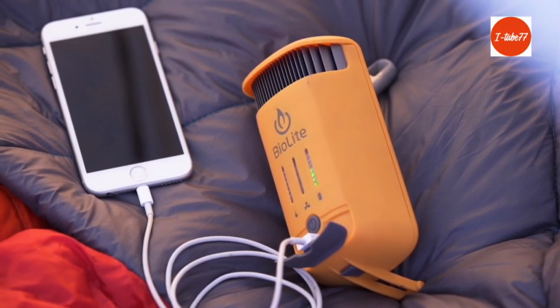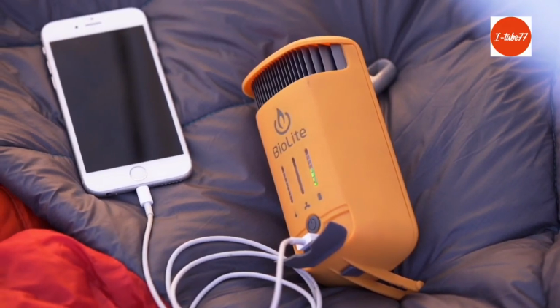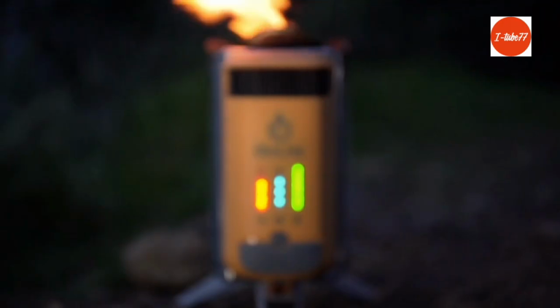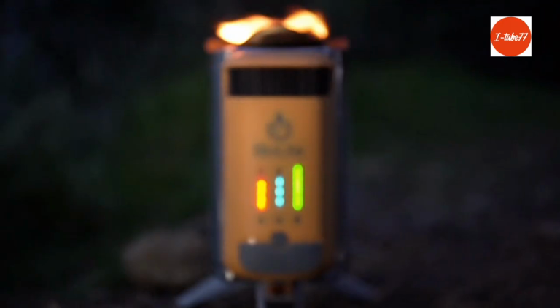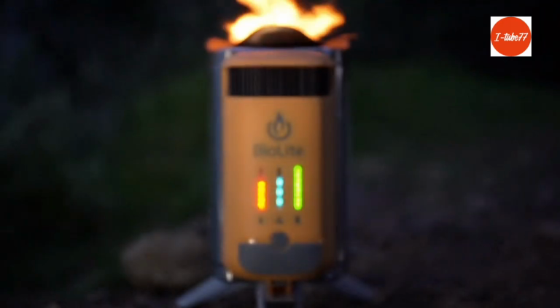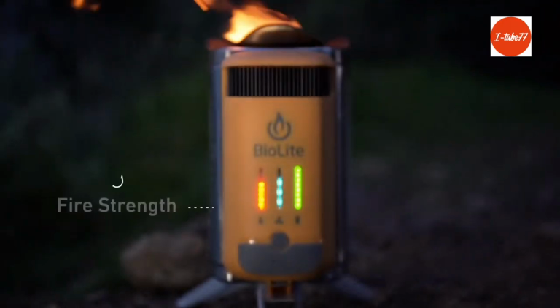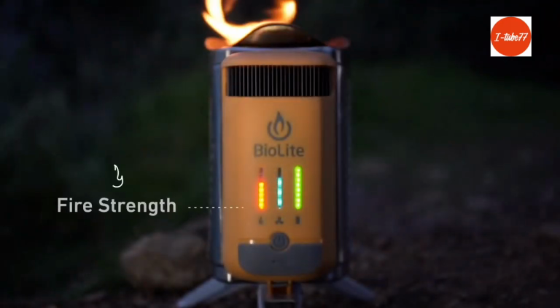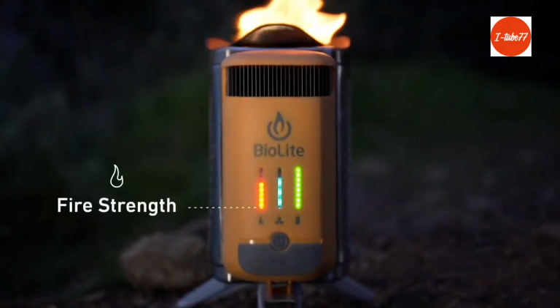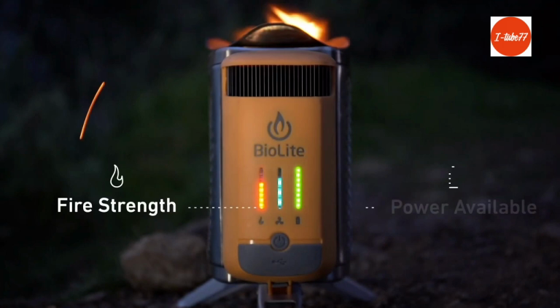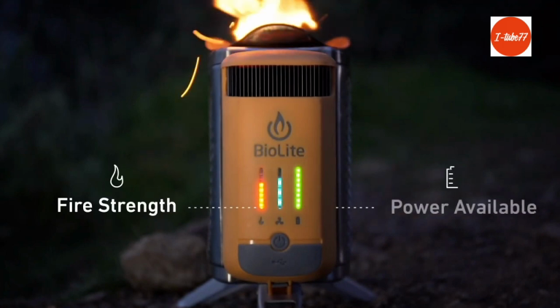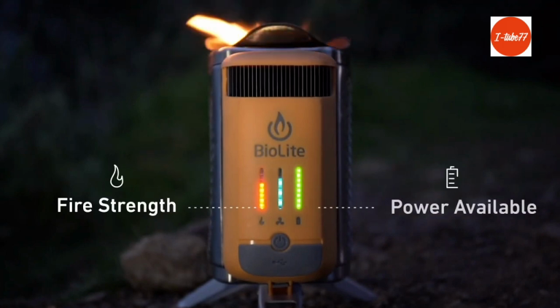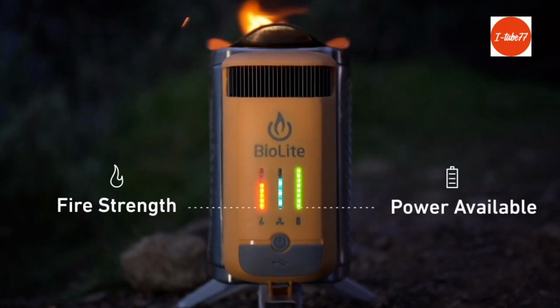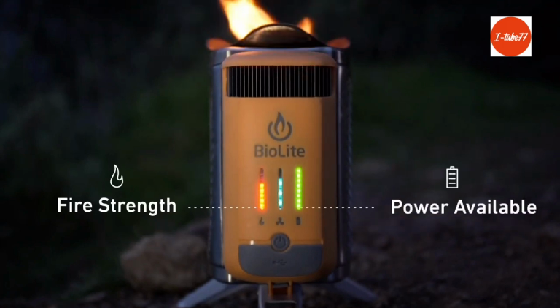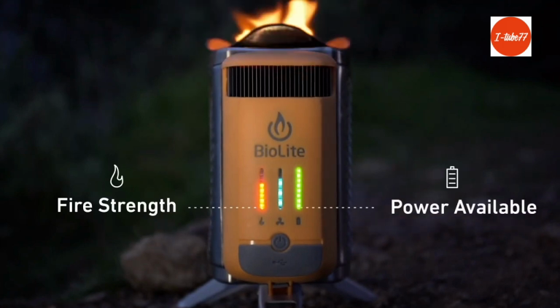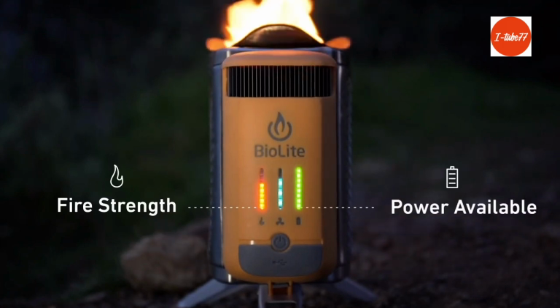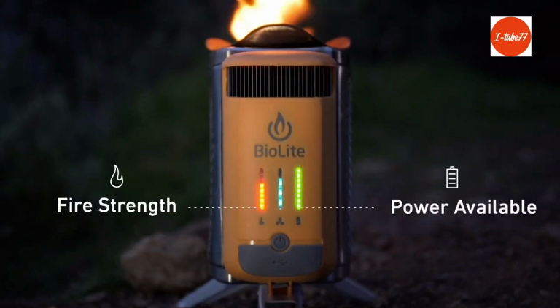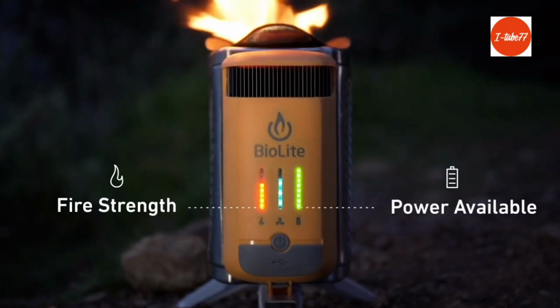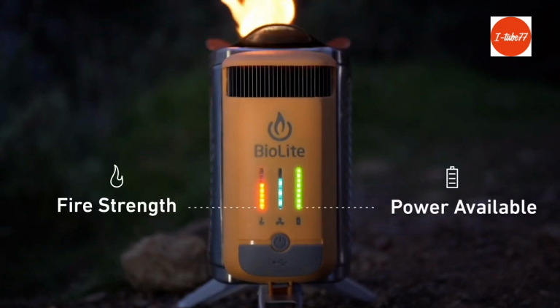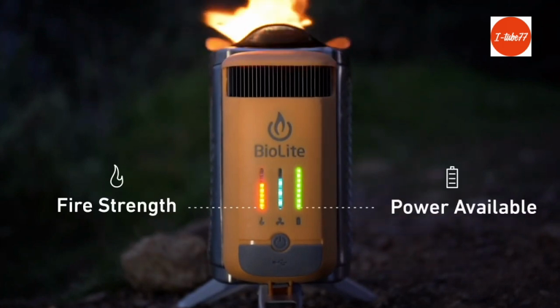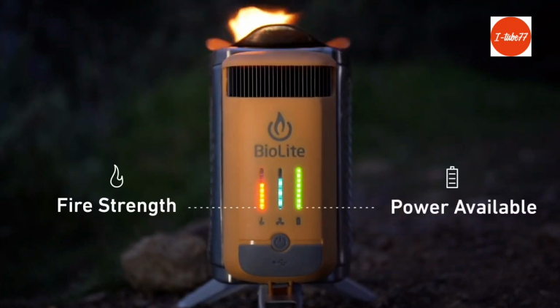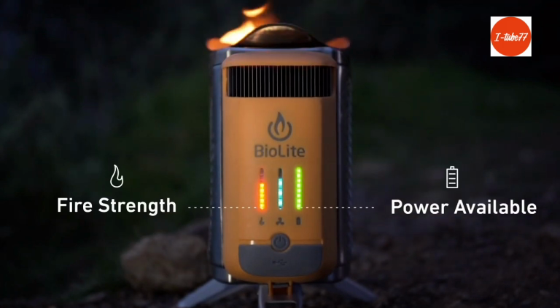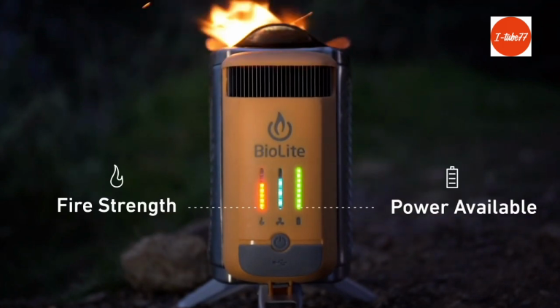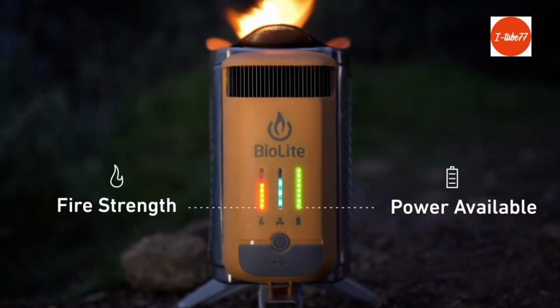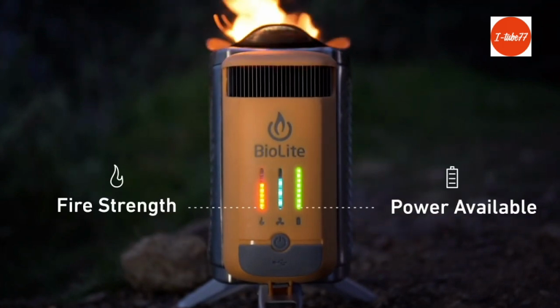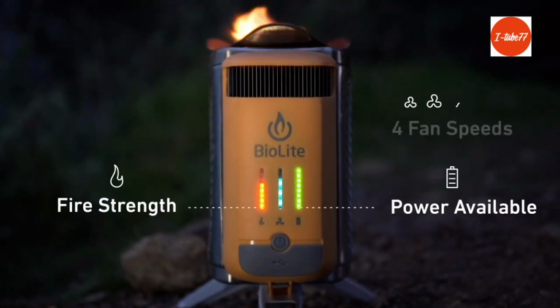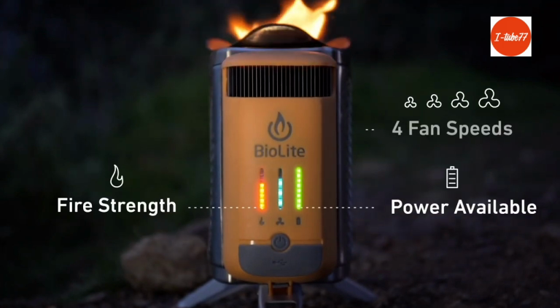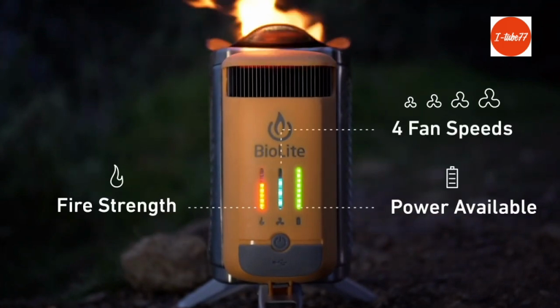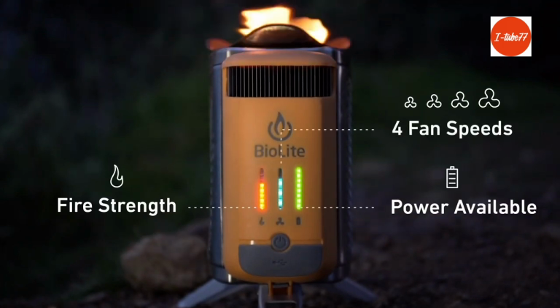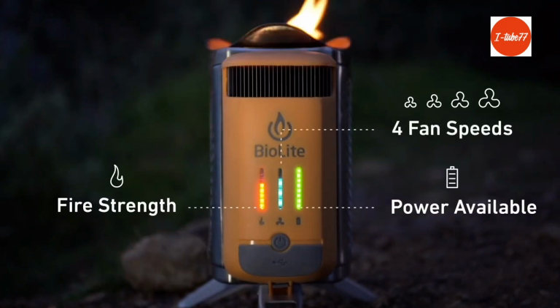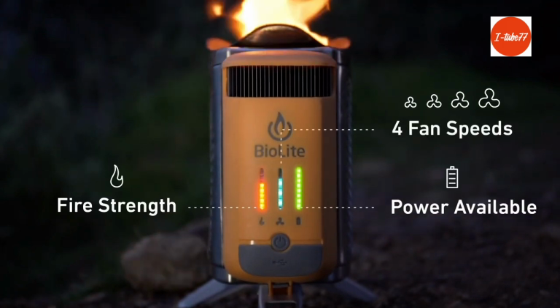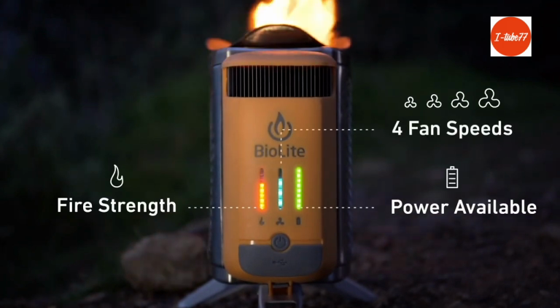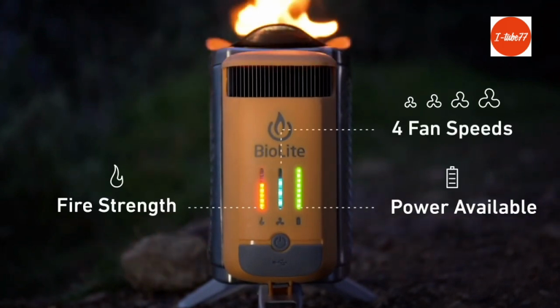The LED interface provides instant feedback on what's going on inside and features four fan speeds to control the size of your fire.